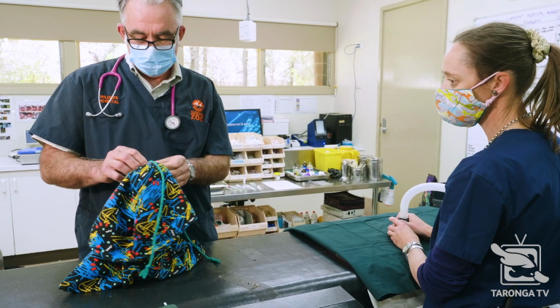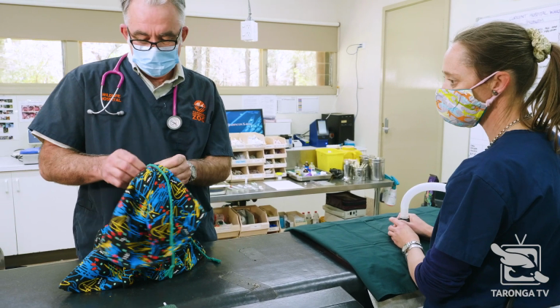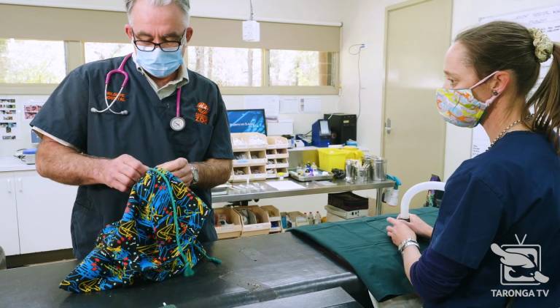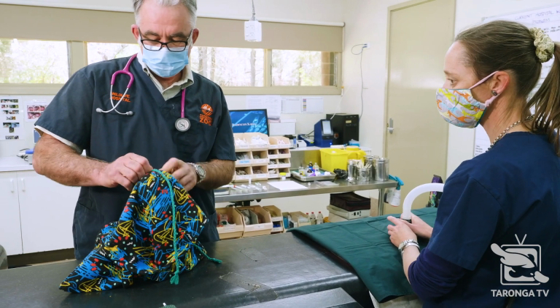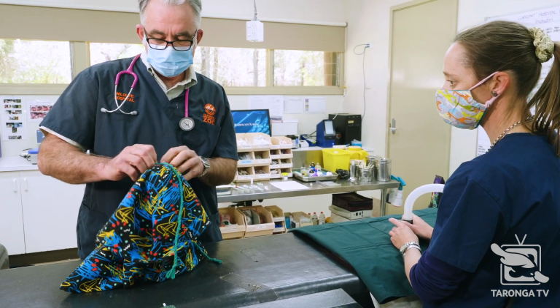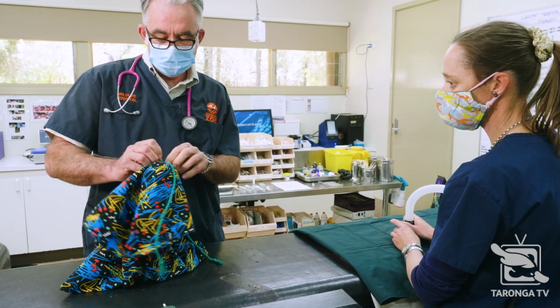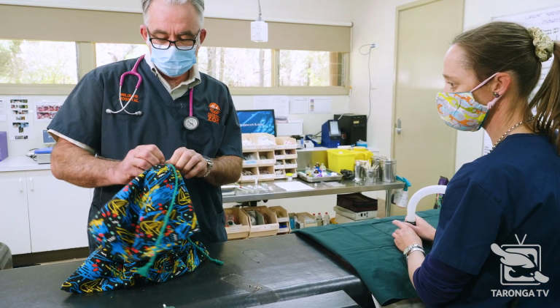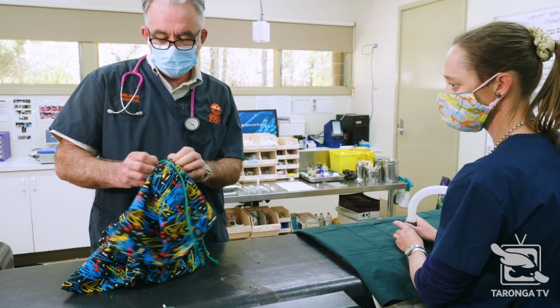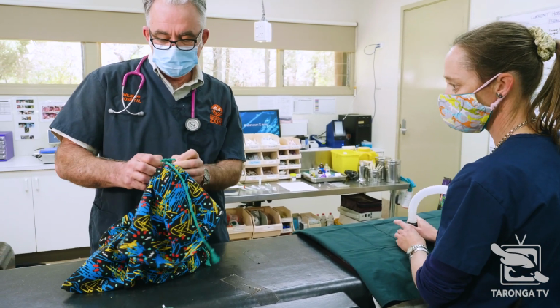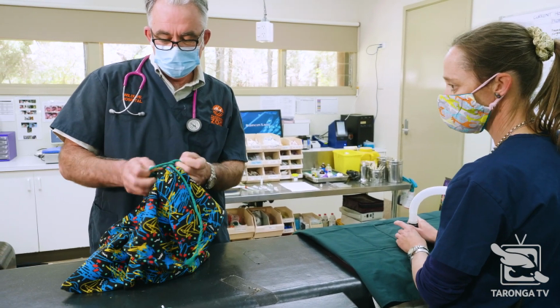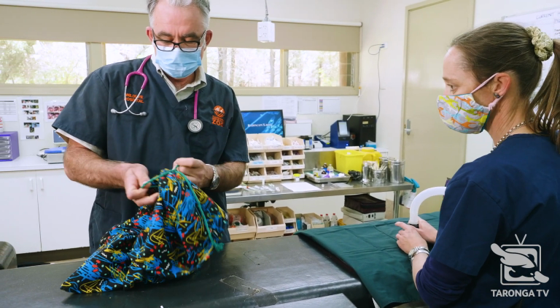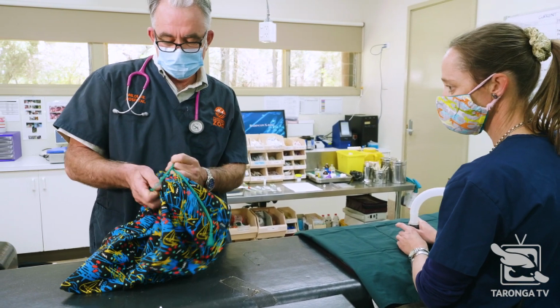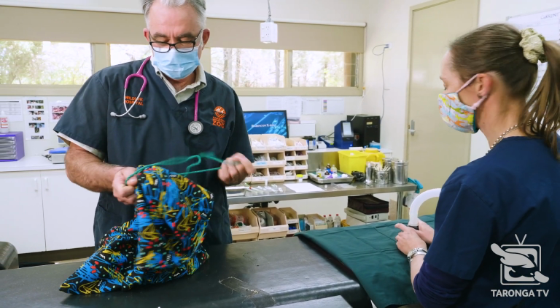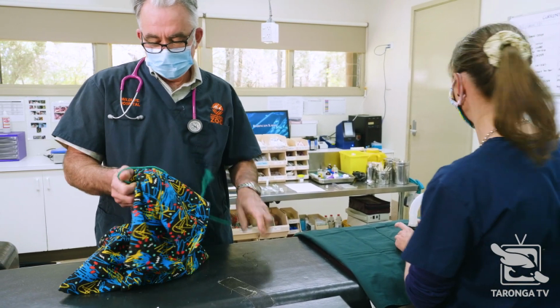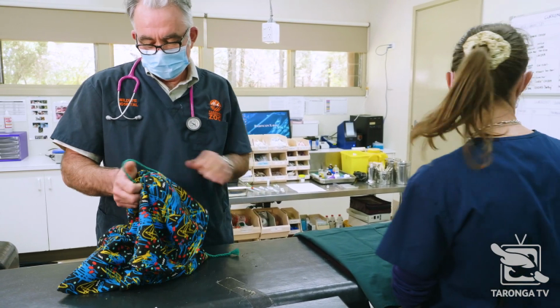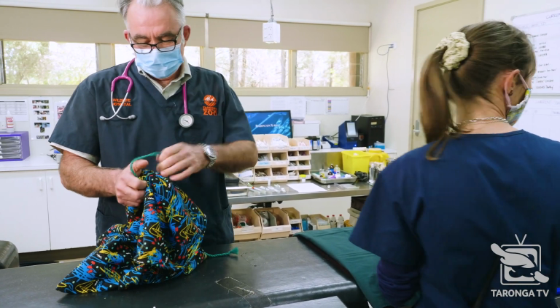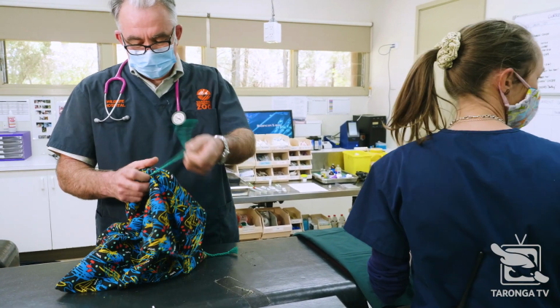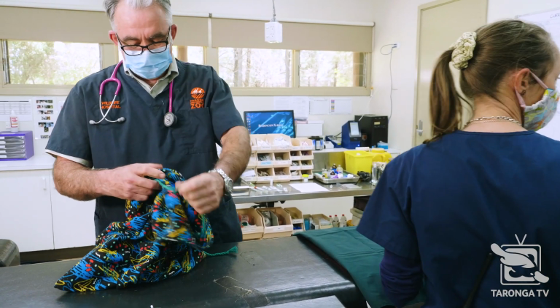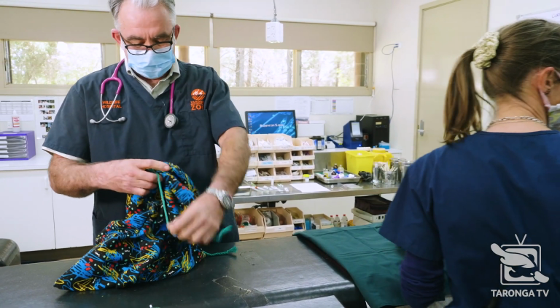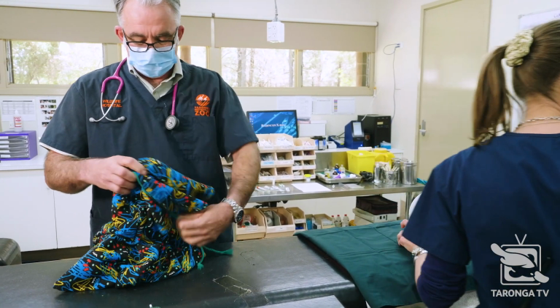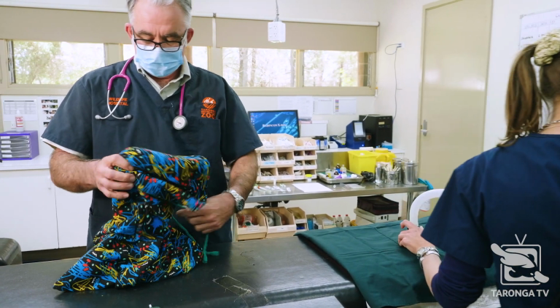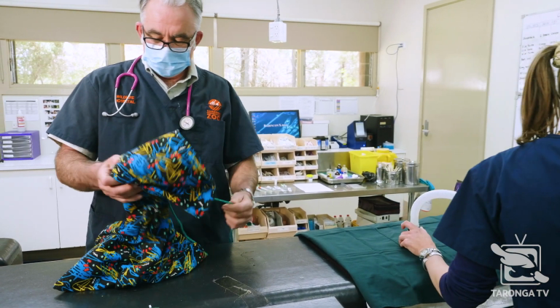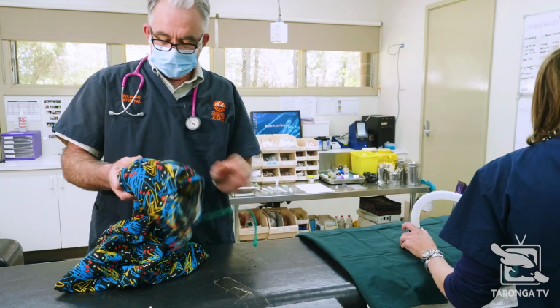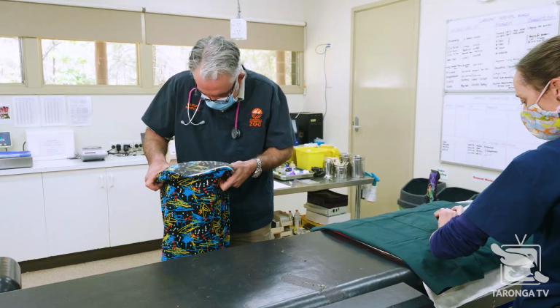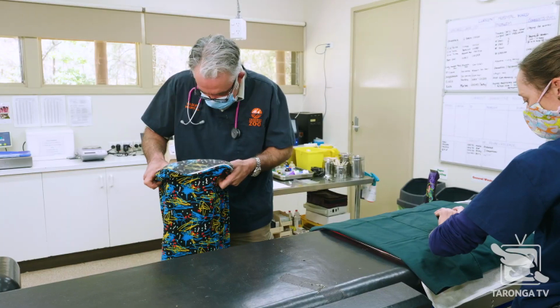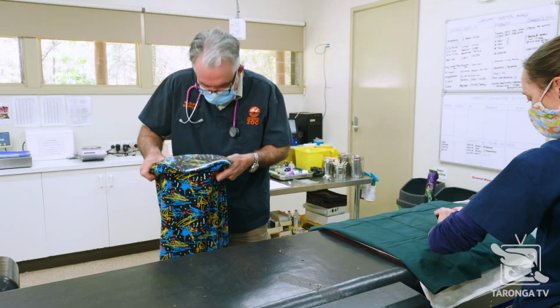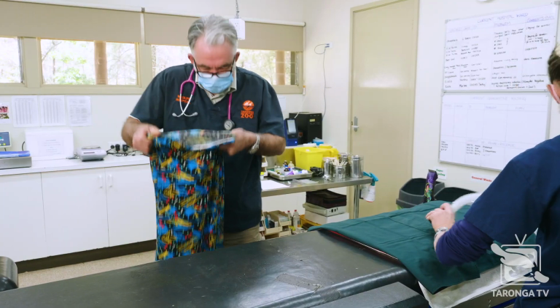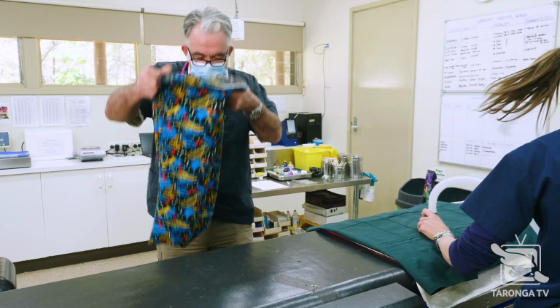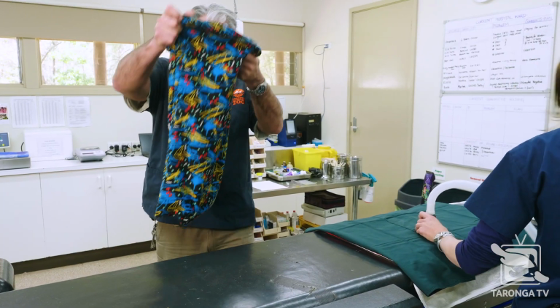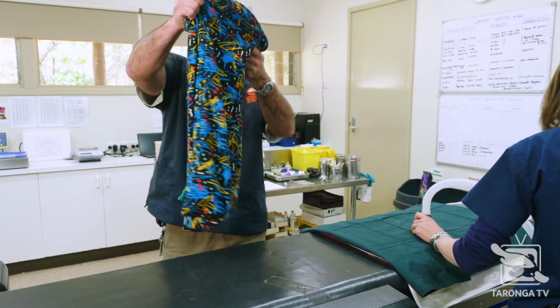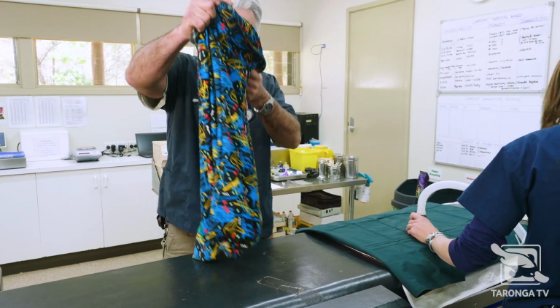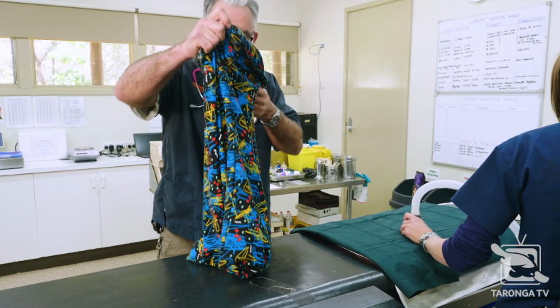They're fragile little guys, bilbies. Hello little fella.